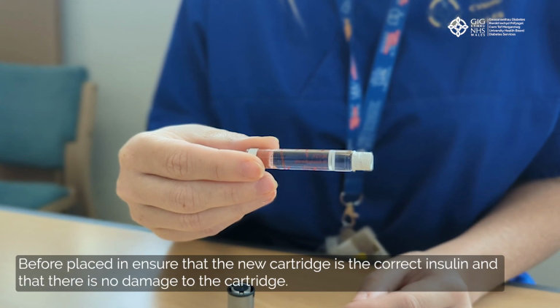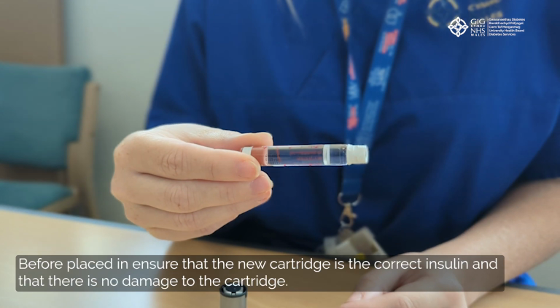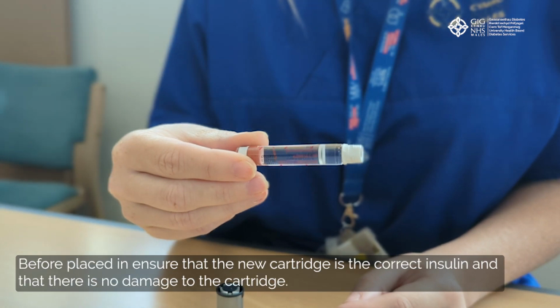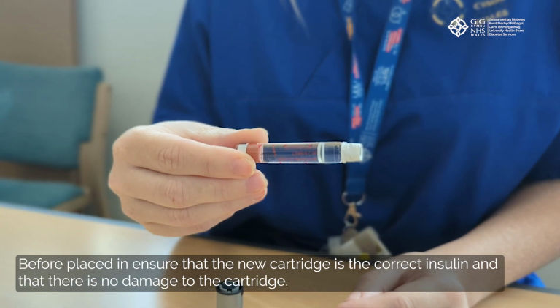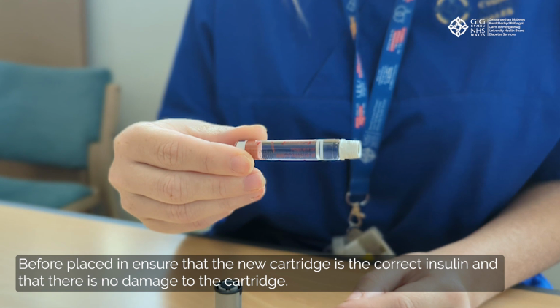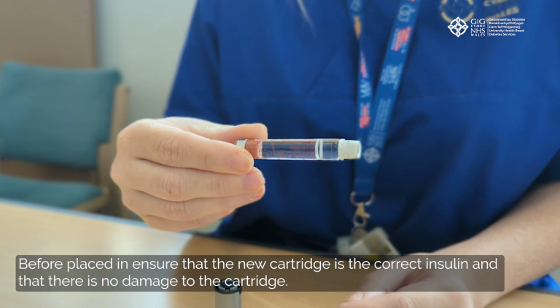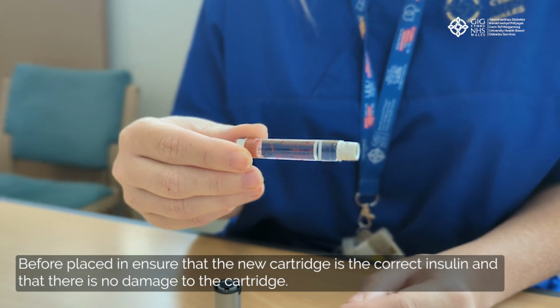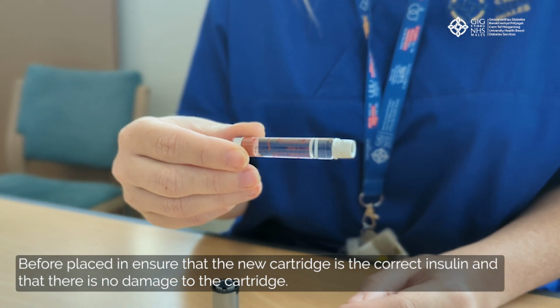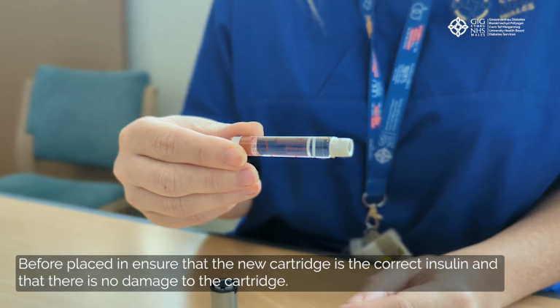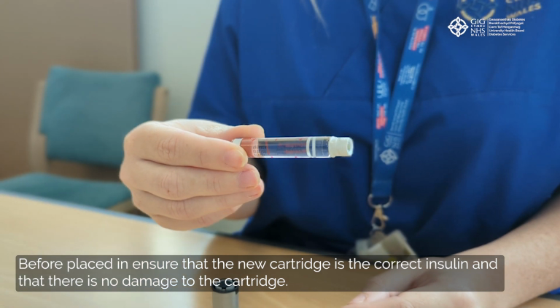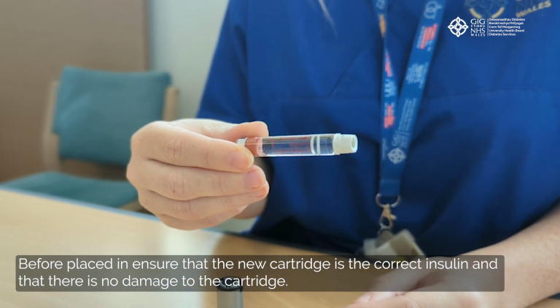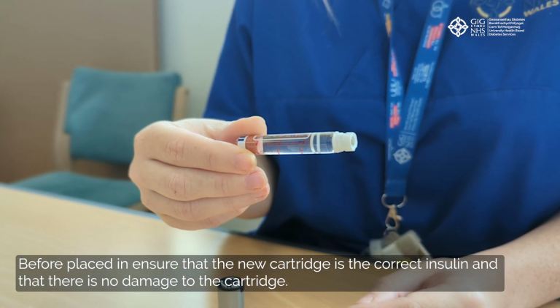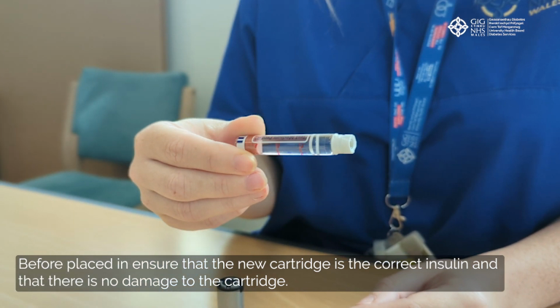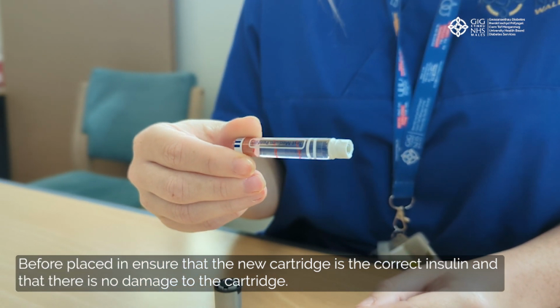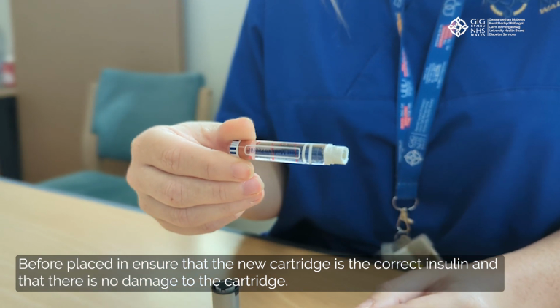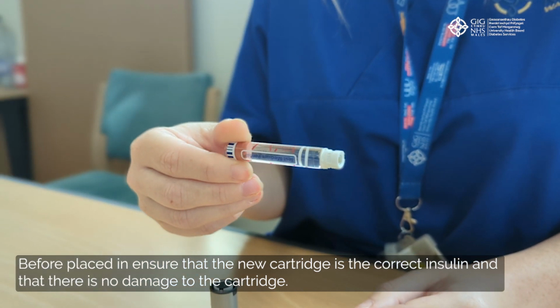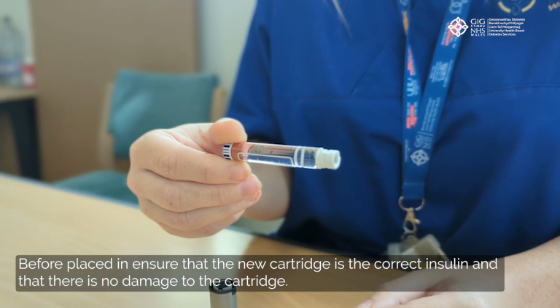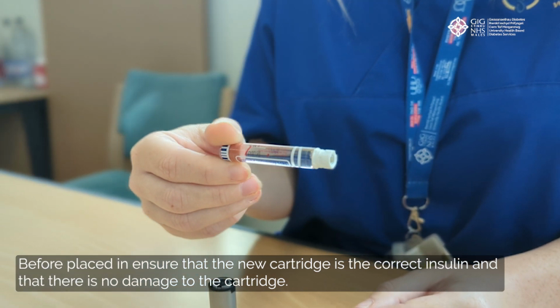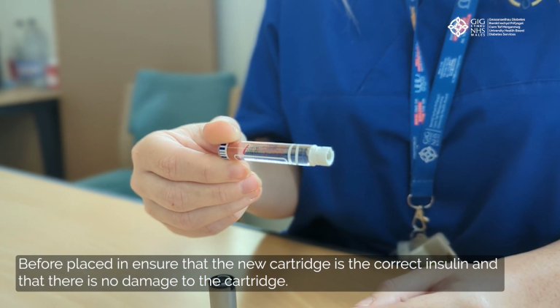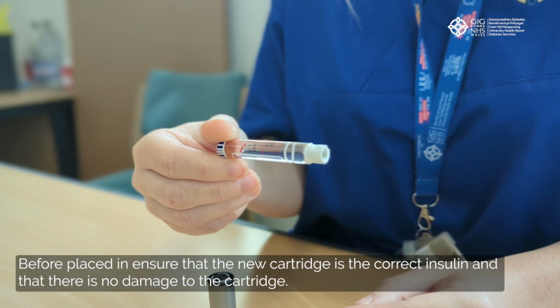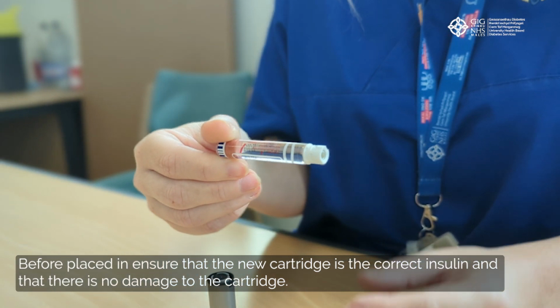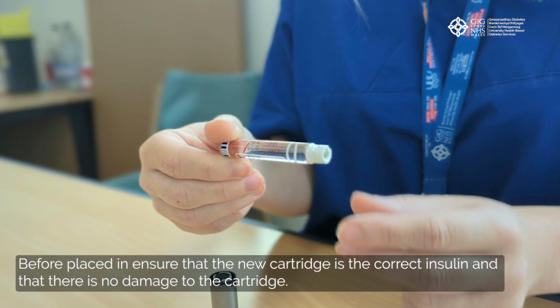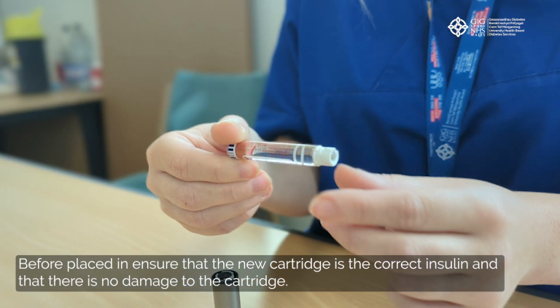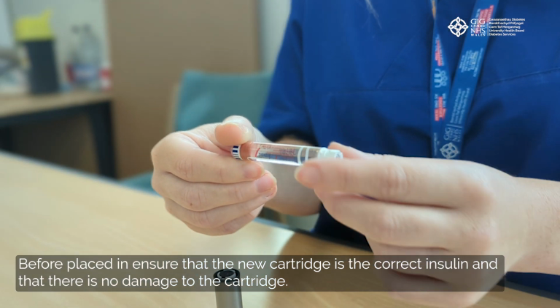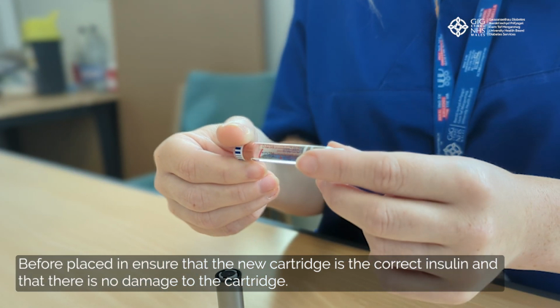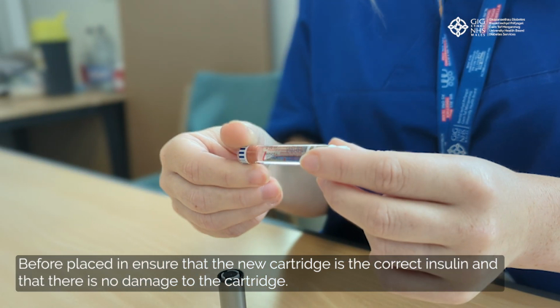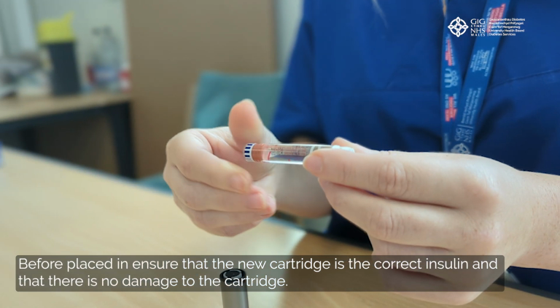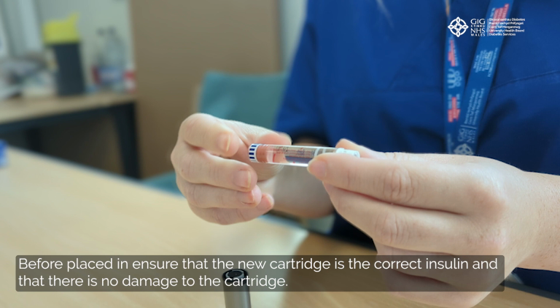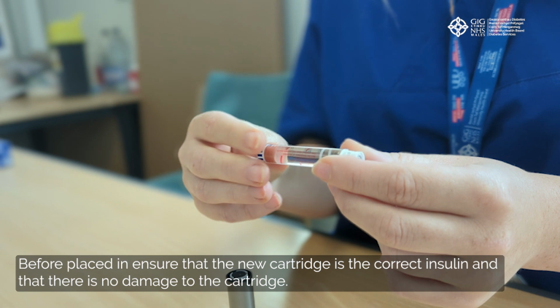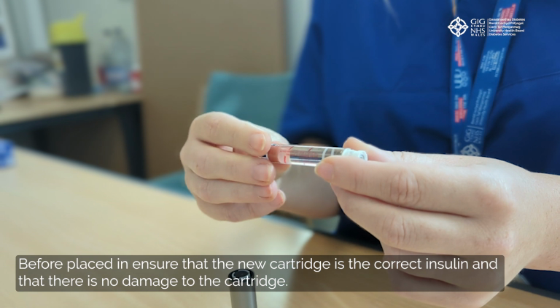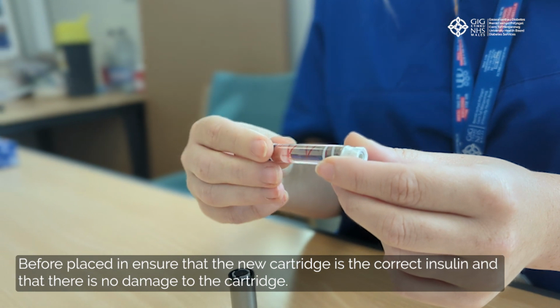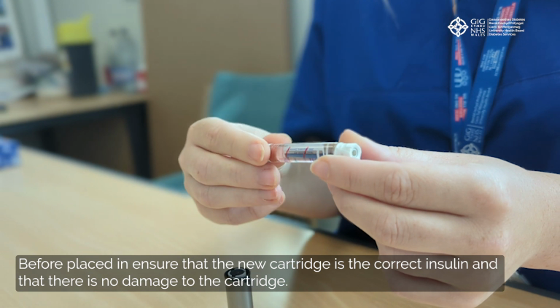Before placing in, ensure that the new cartridge is the correct insulin and that there is no damage to the cartridge.